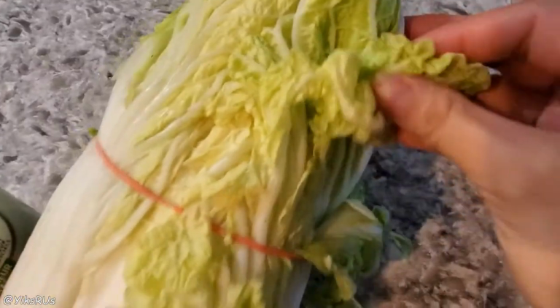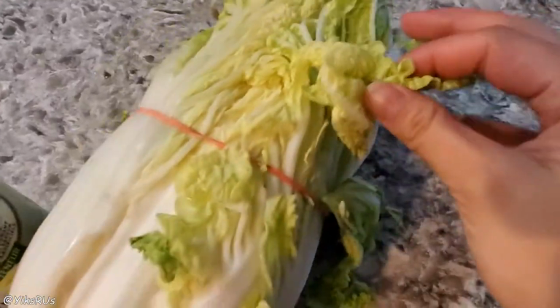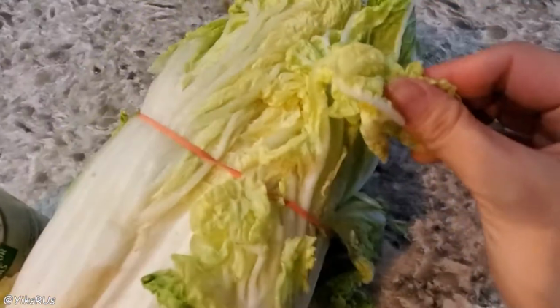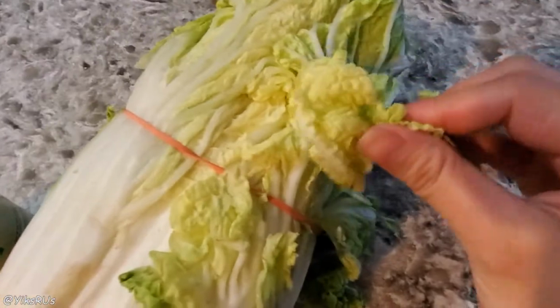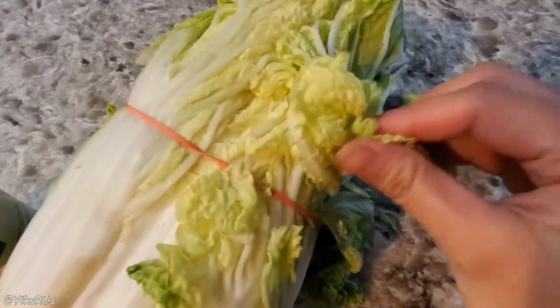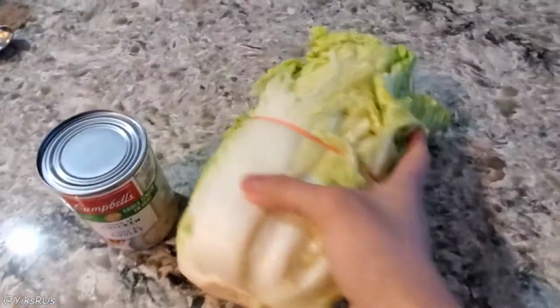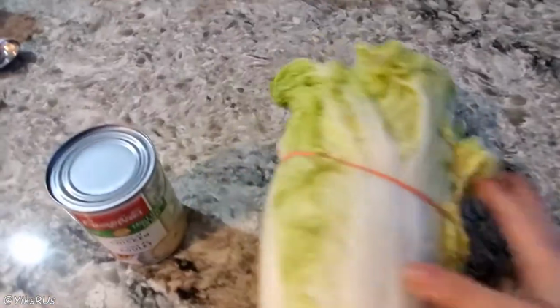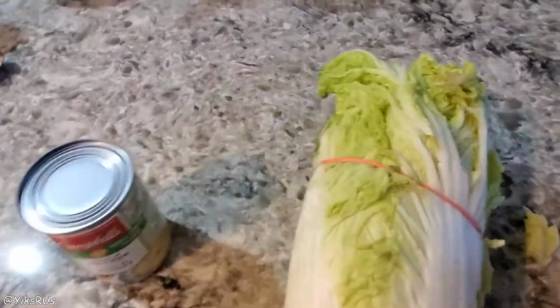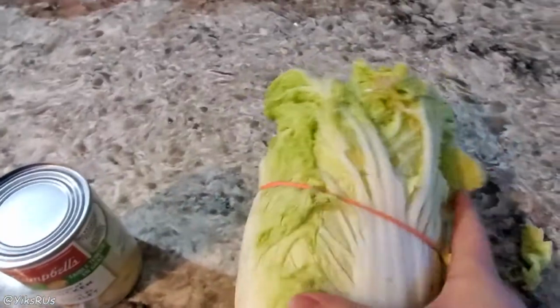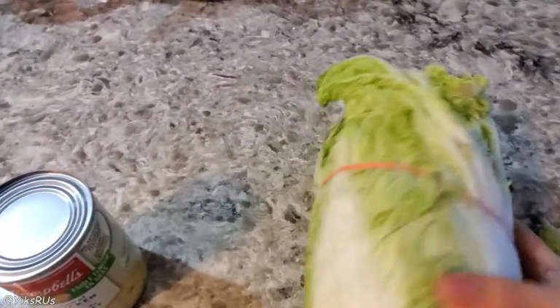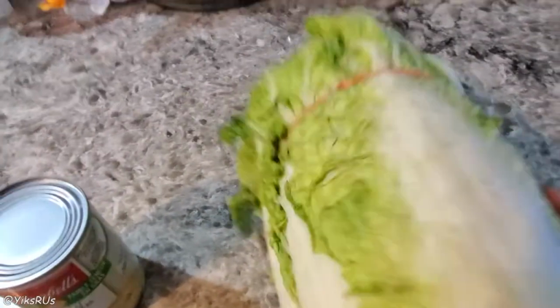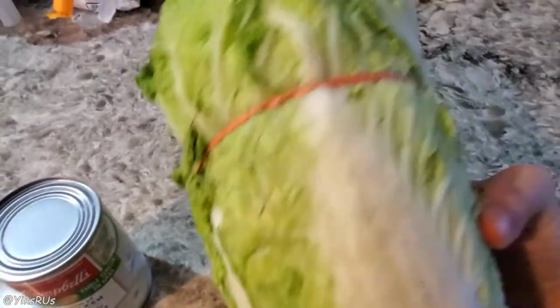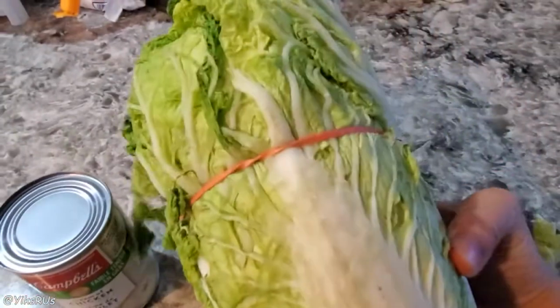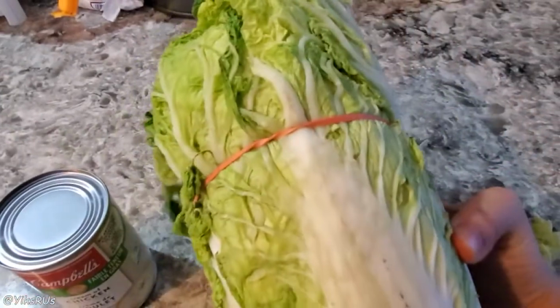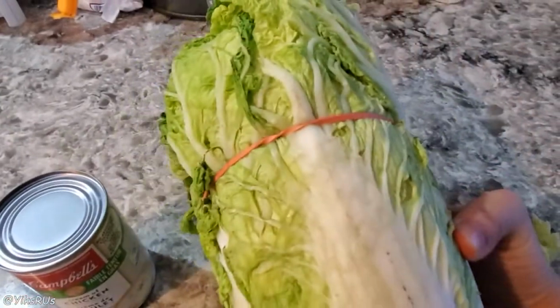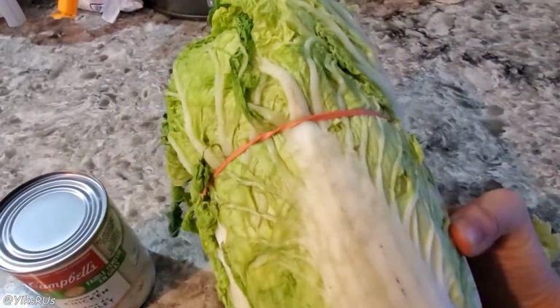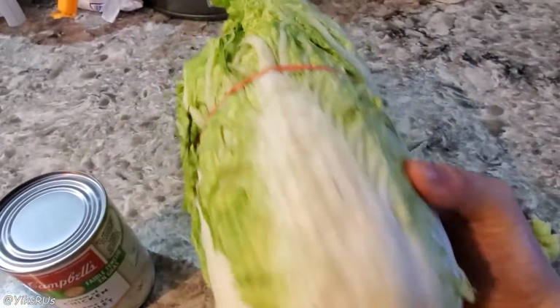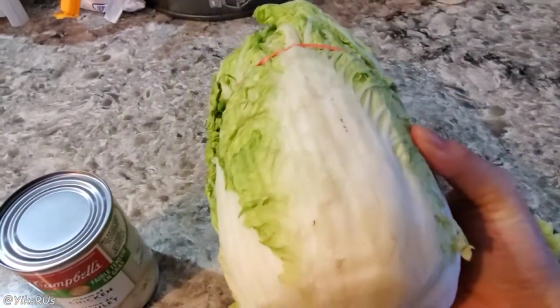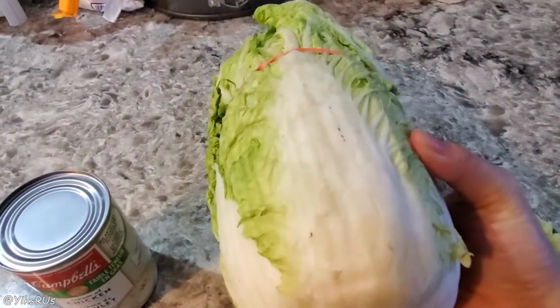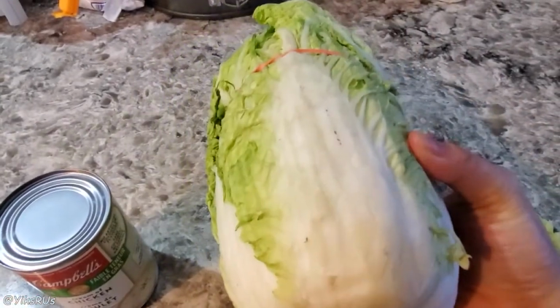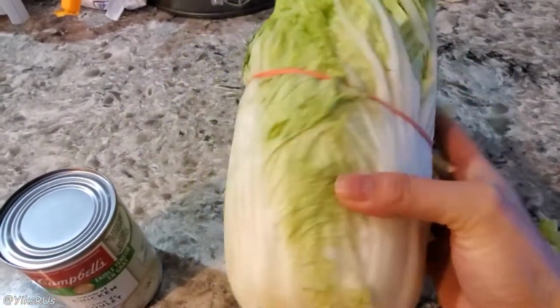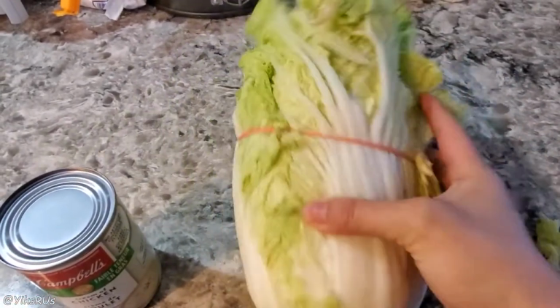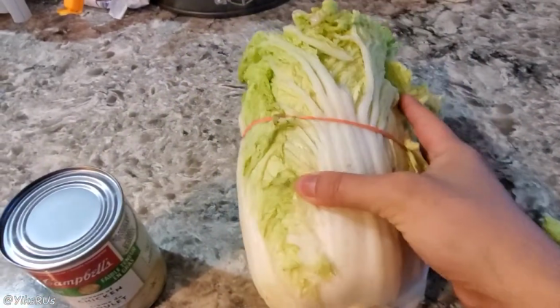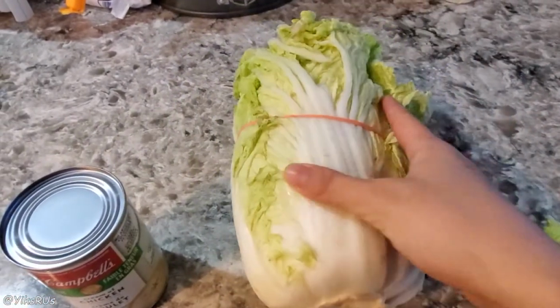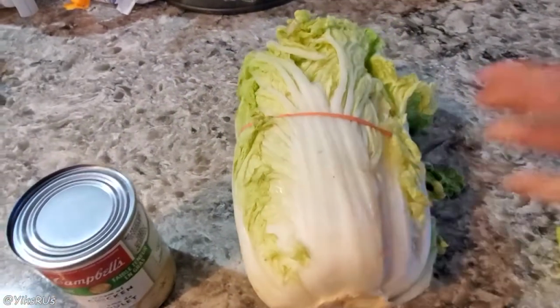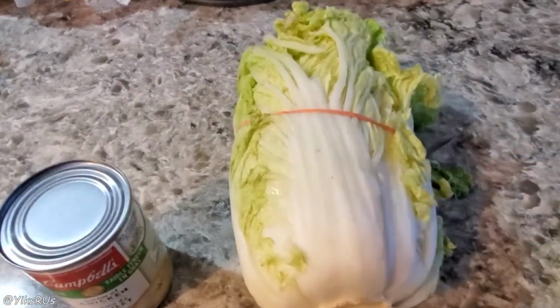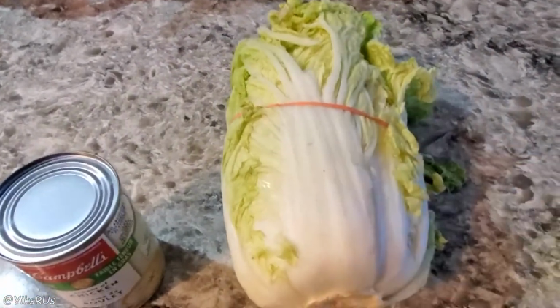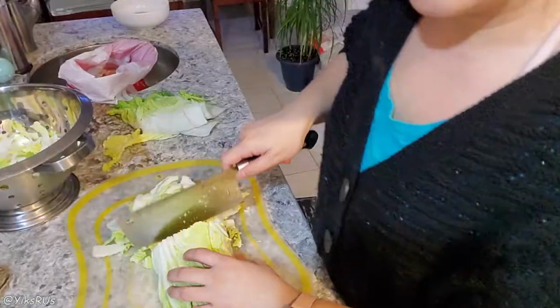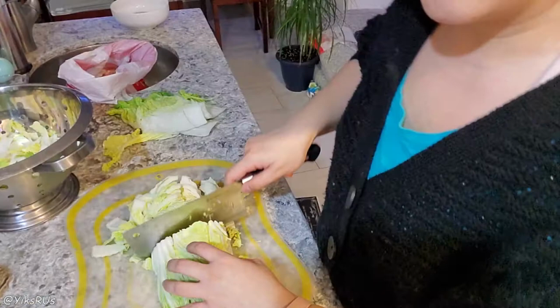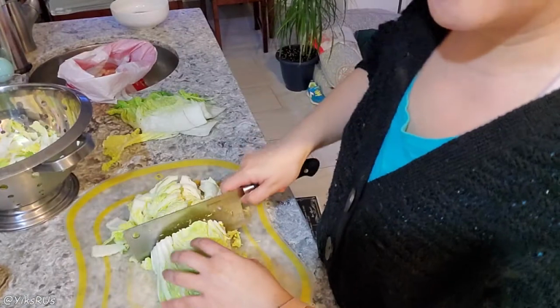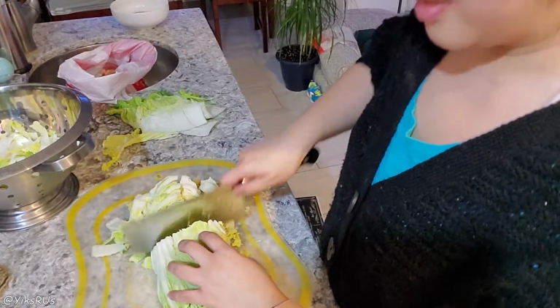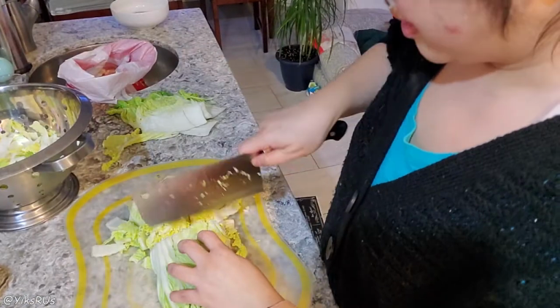First off, what you need is a head of Napa cabbage, also known as Chinese cabbage, and this is approximately two pounds worth.